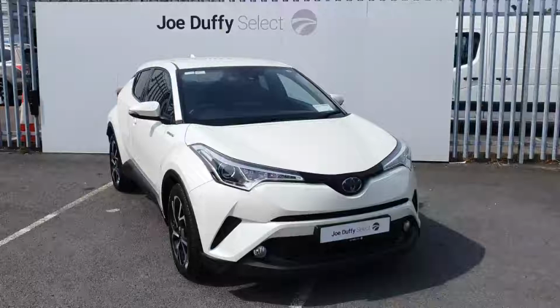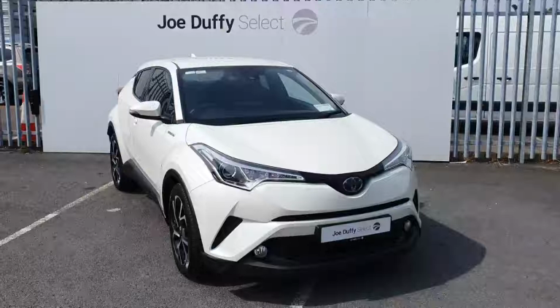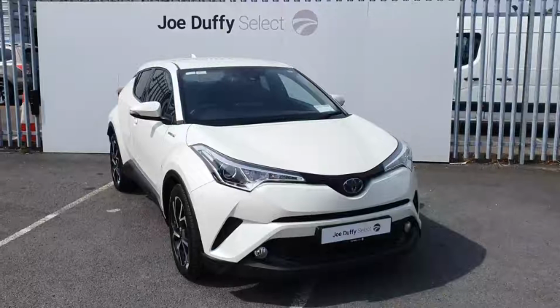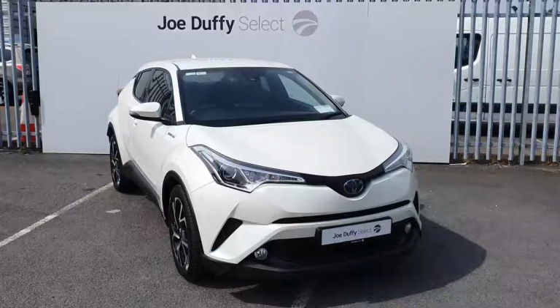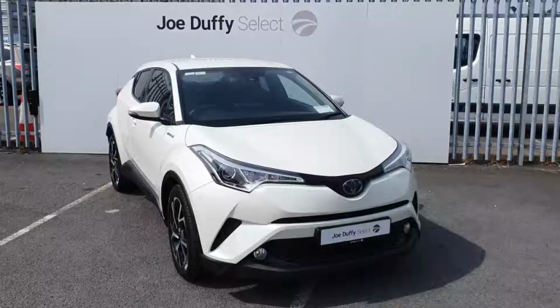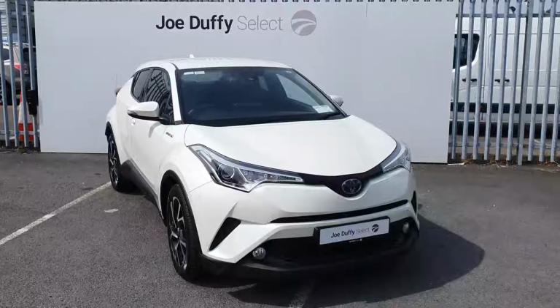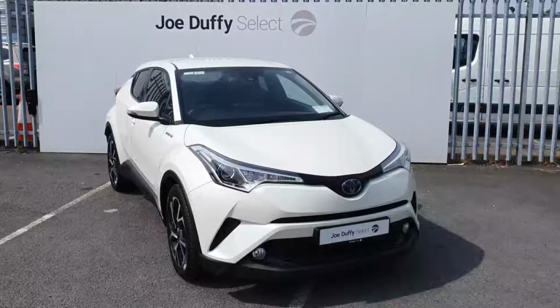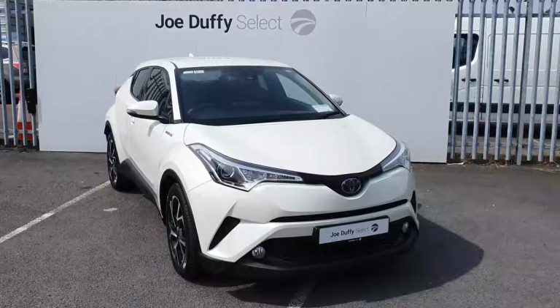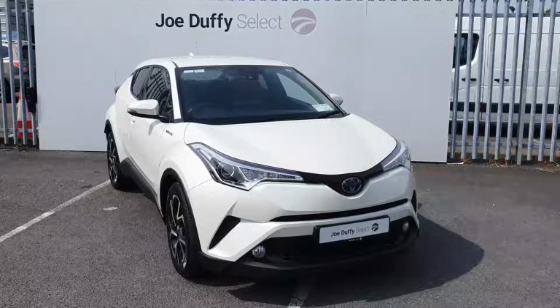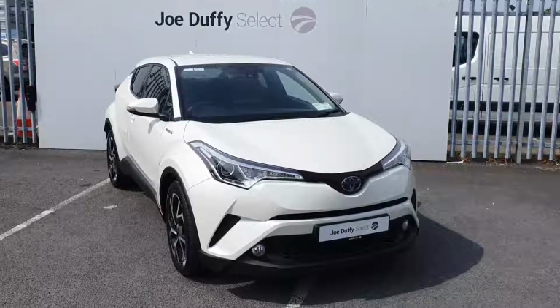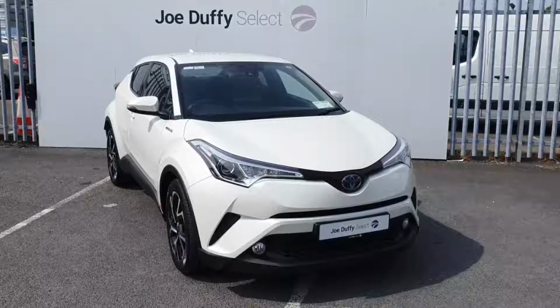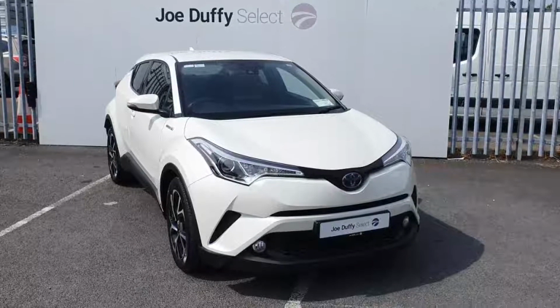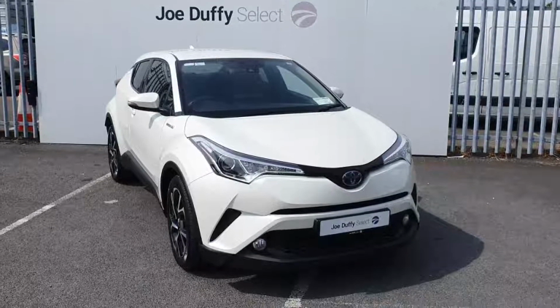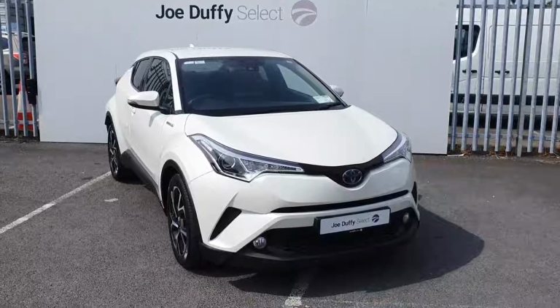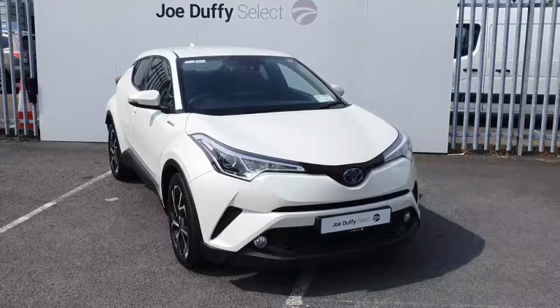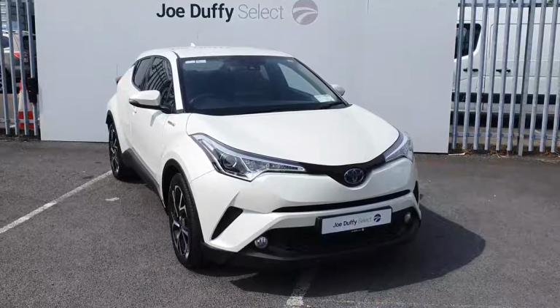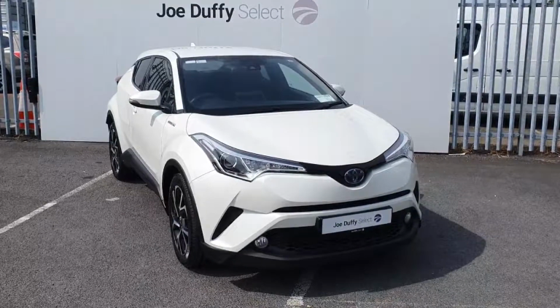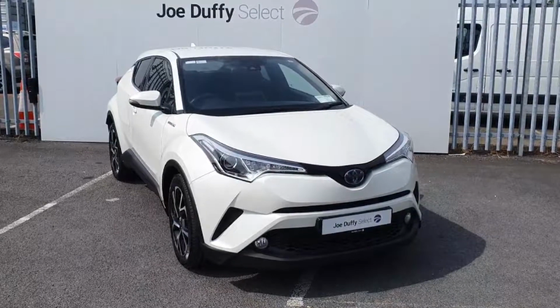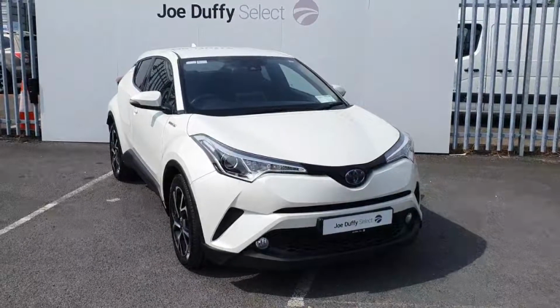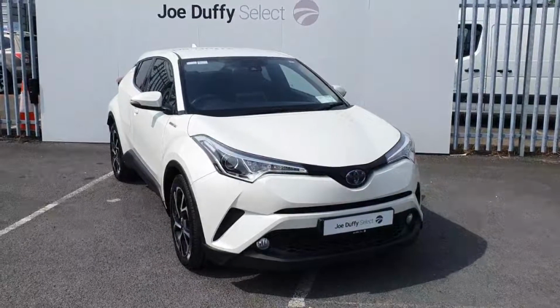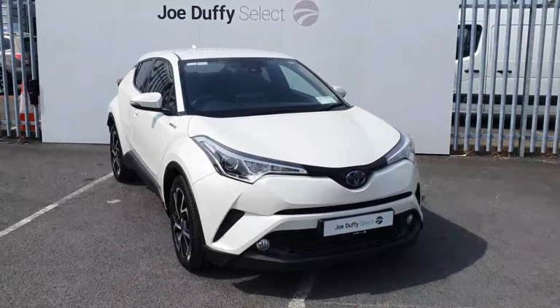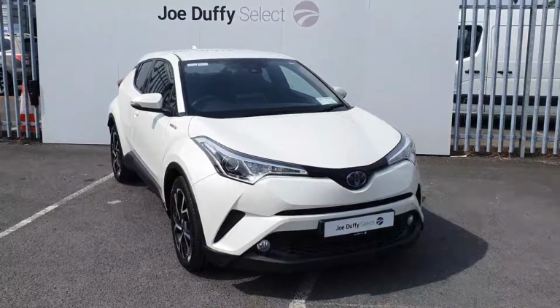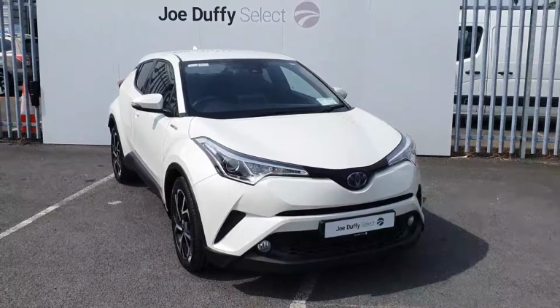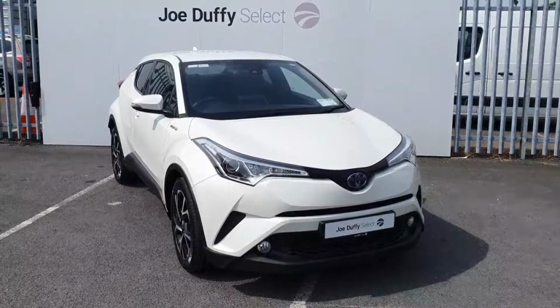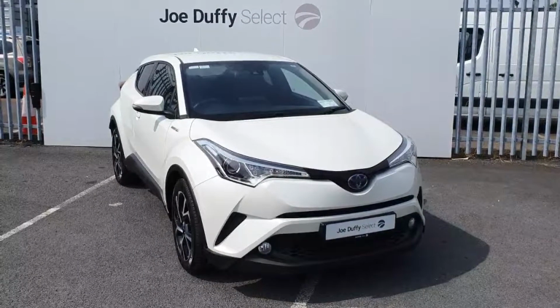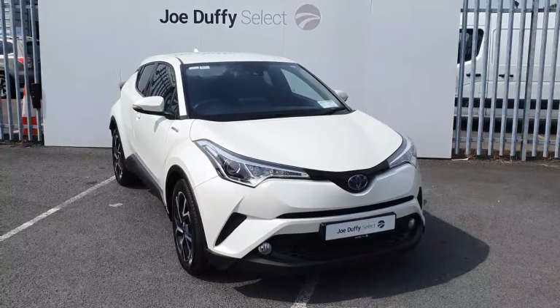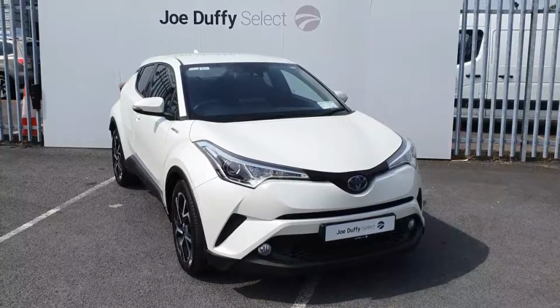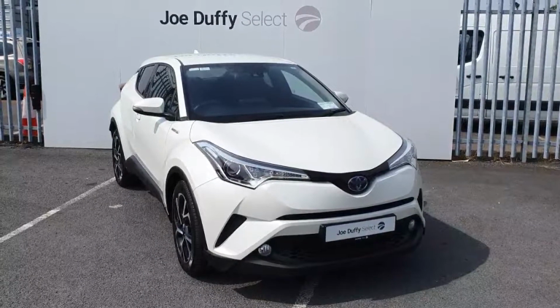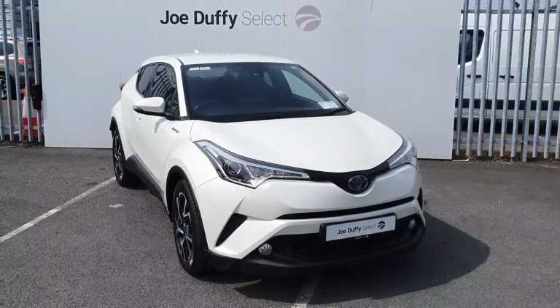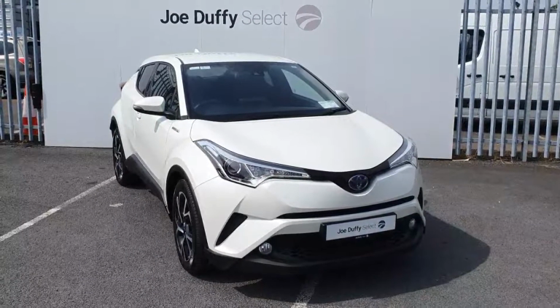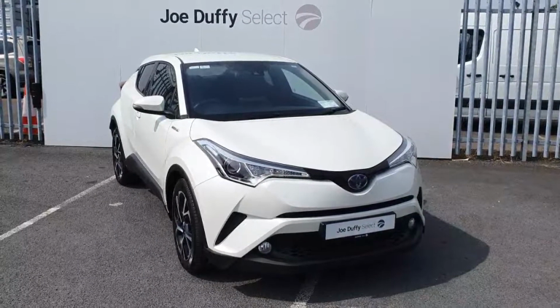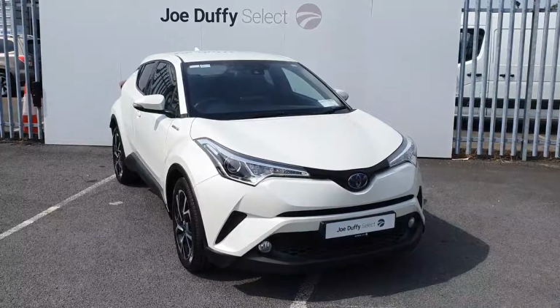Hi, welcome to Joe Duffy's Select North Dublin. Today I'll be showing you around a 2019 Toyota C-HR.